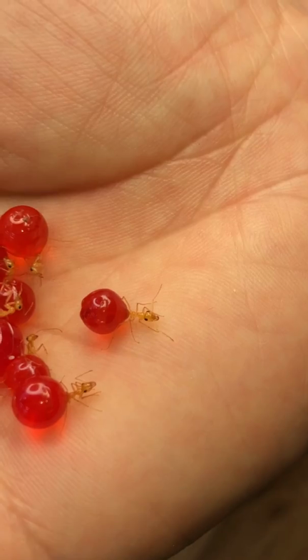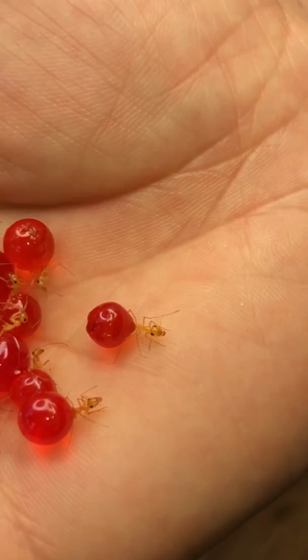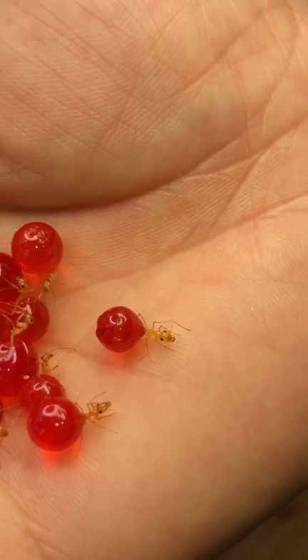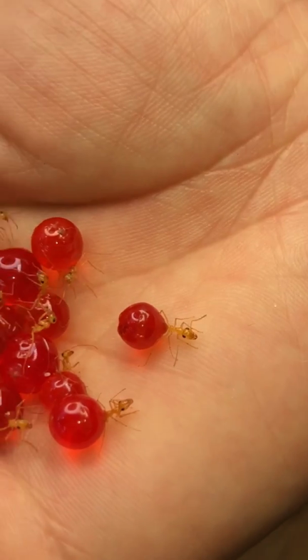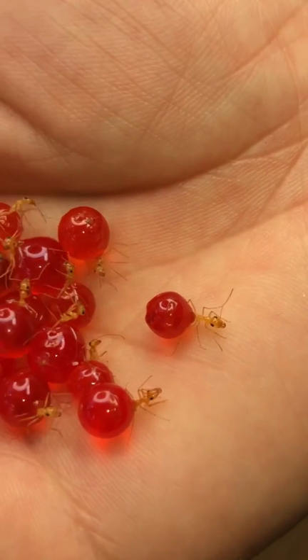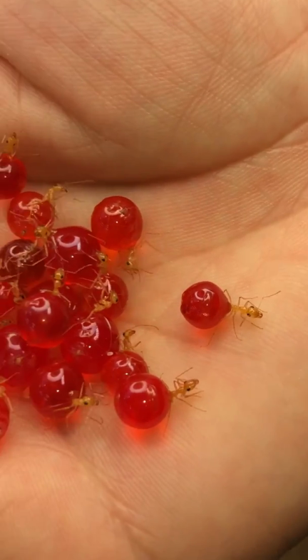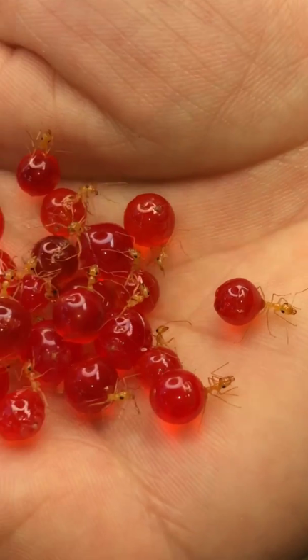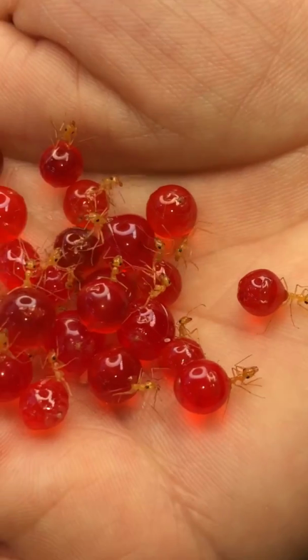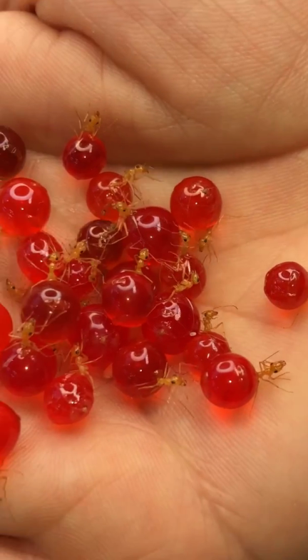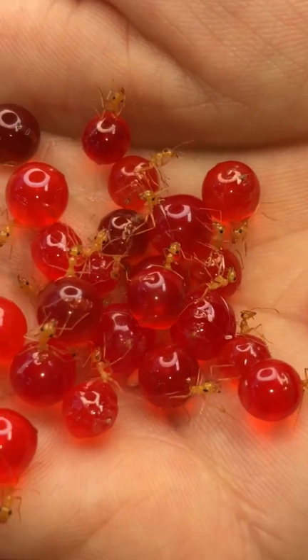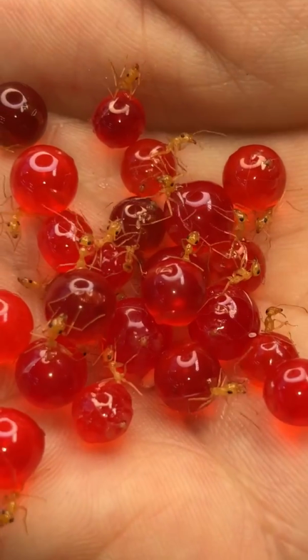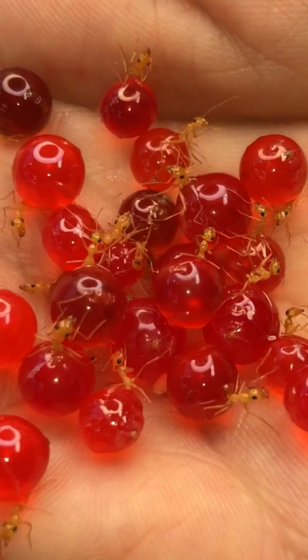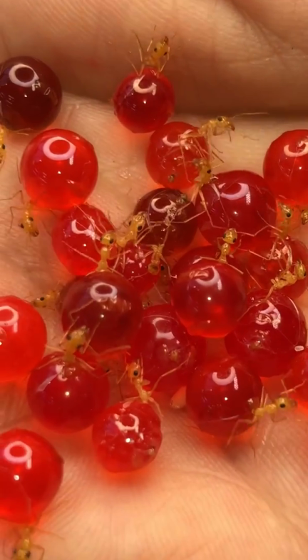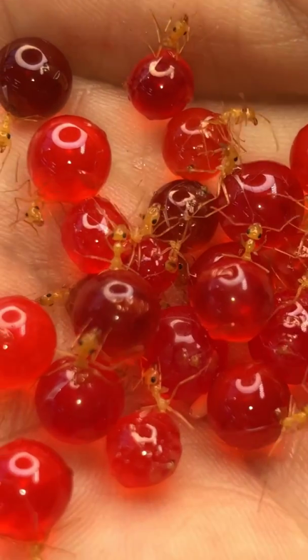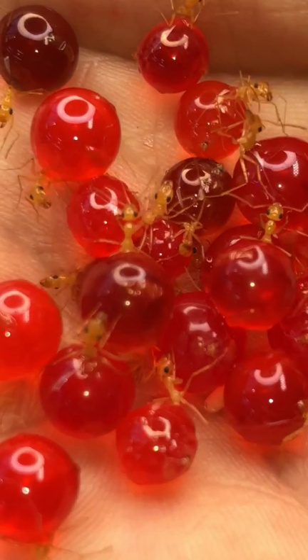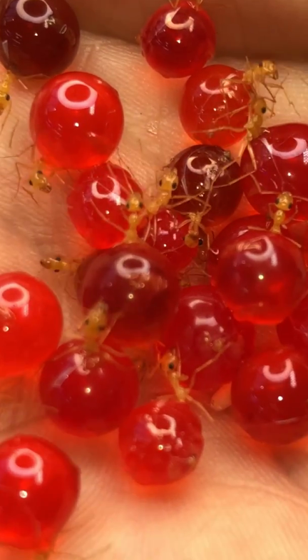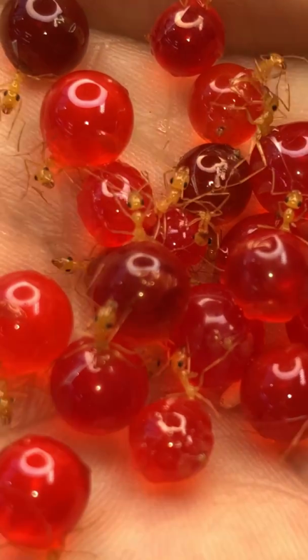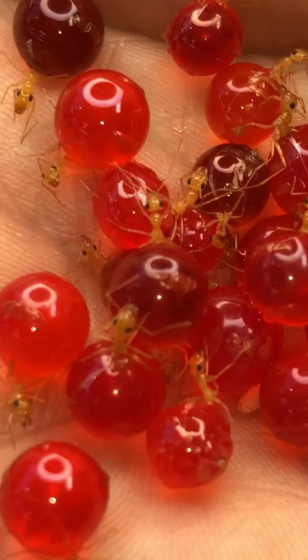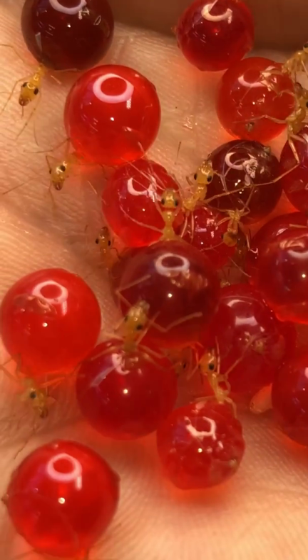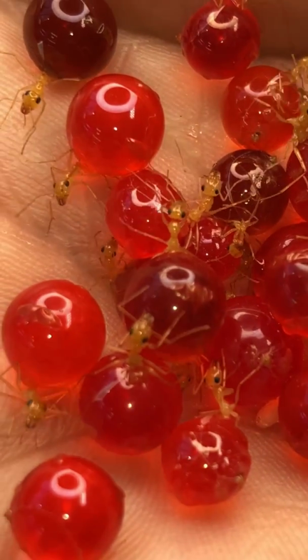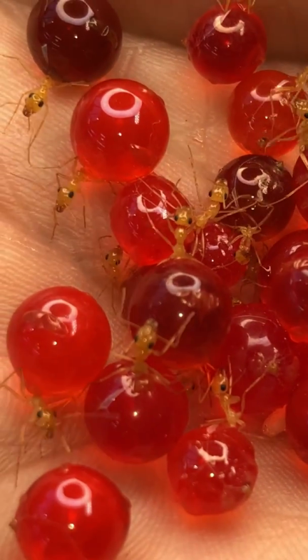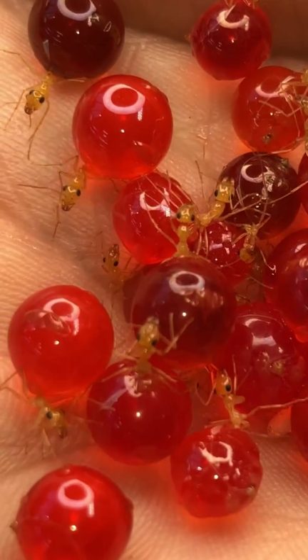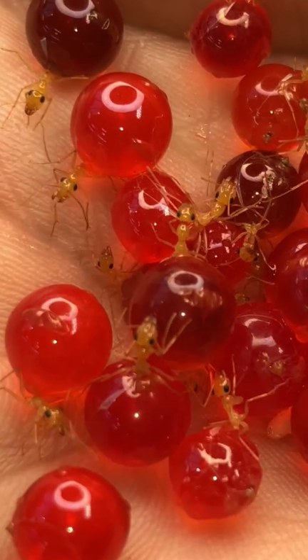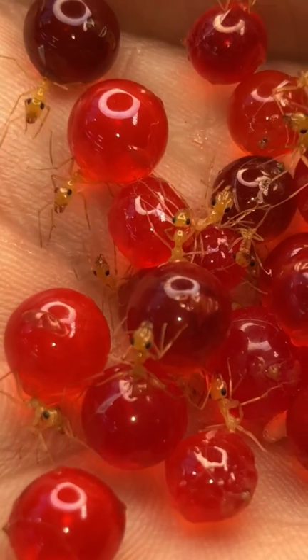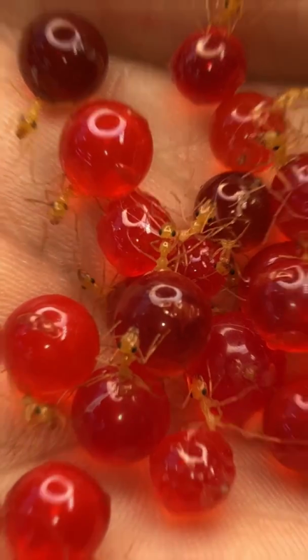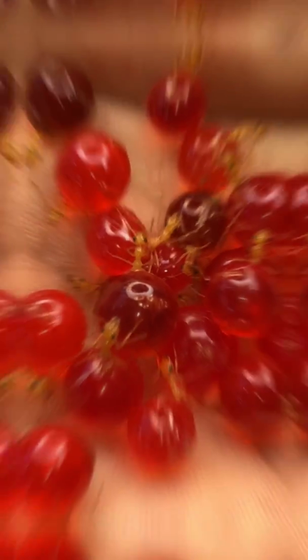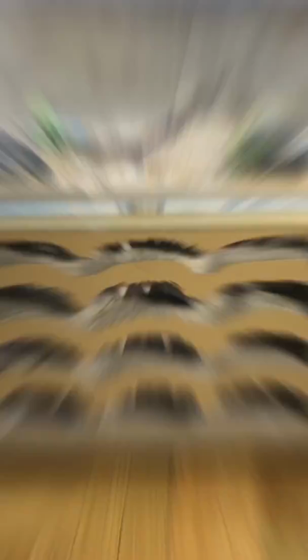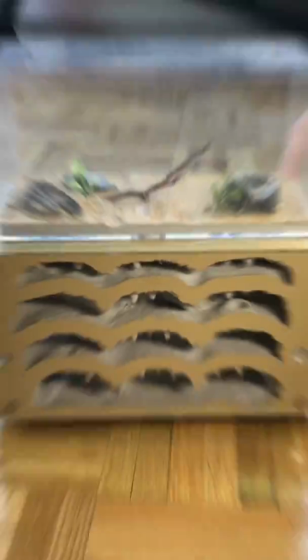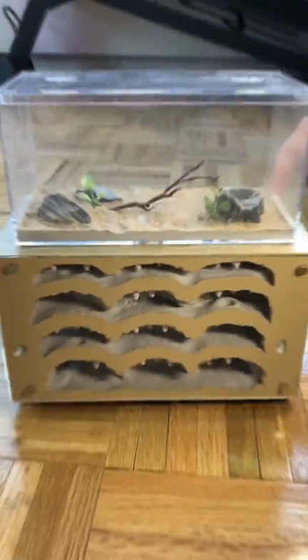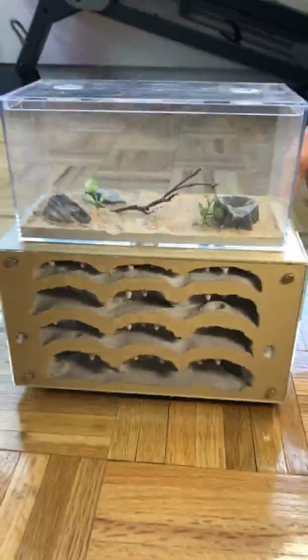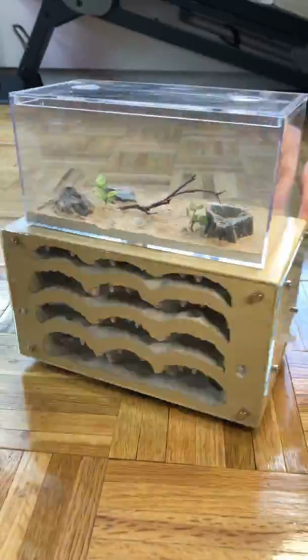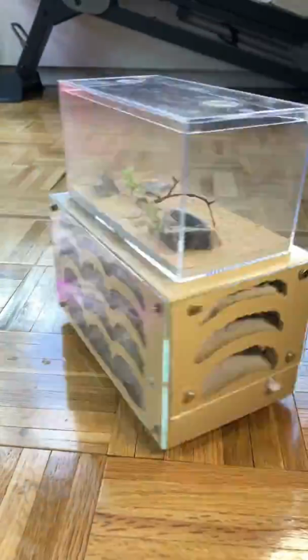Today we're going to be moving one of my favorite and rarest species of ants into a brand new nest, so let's get right into it.